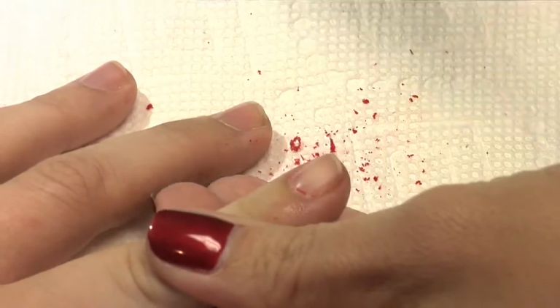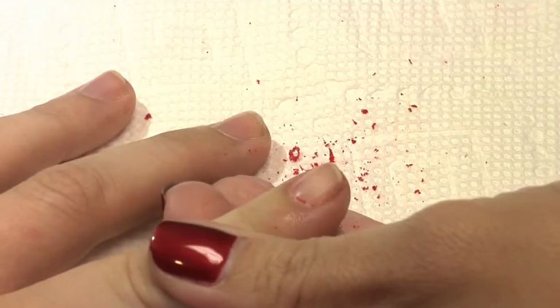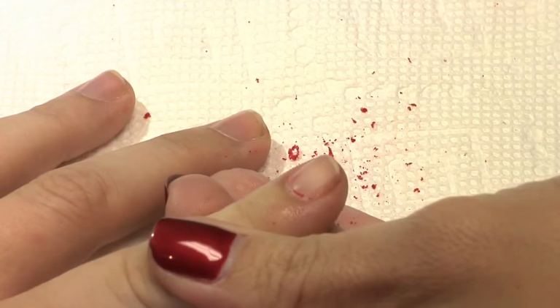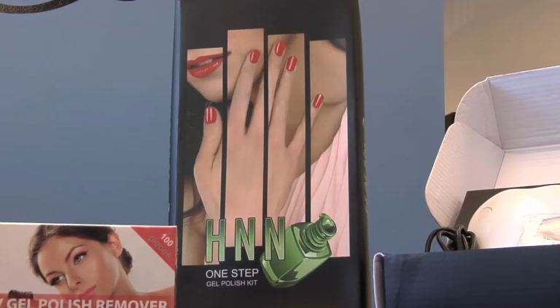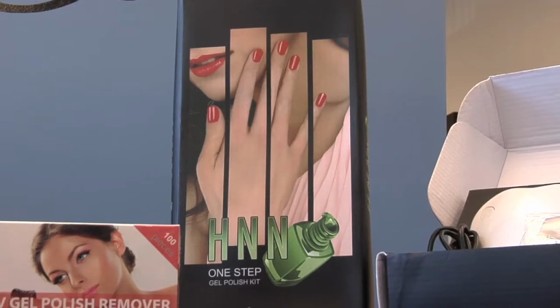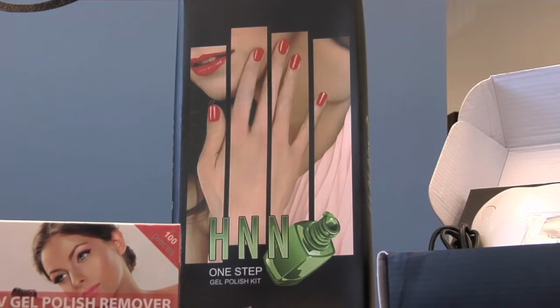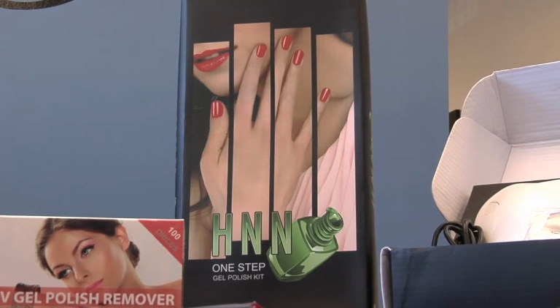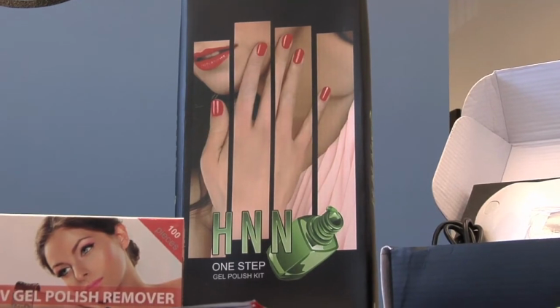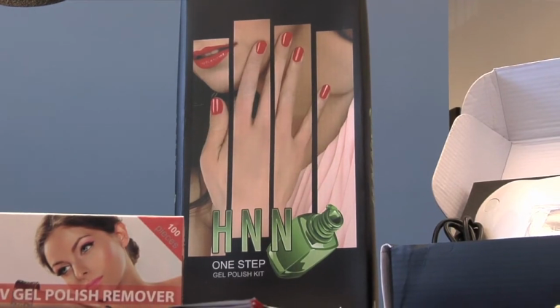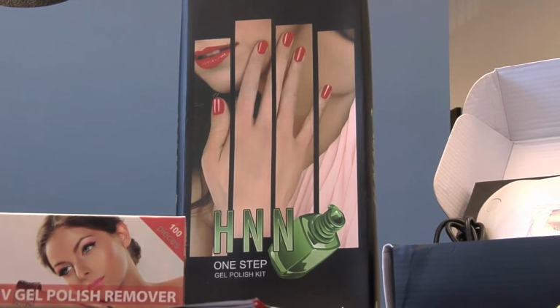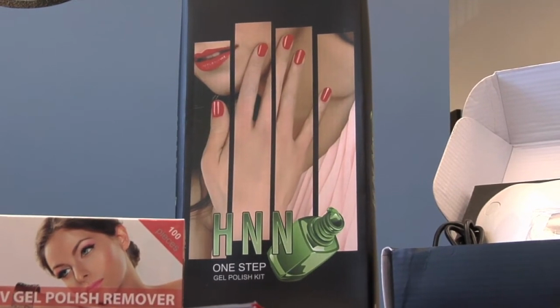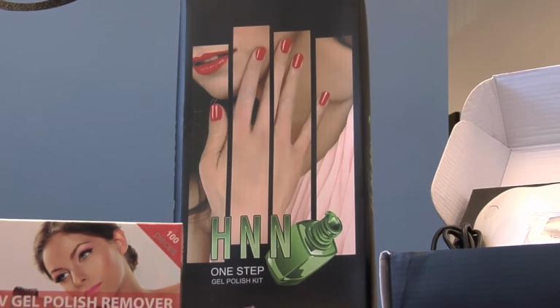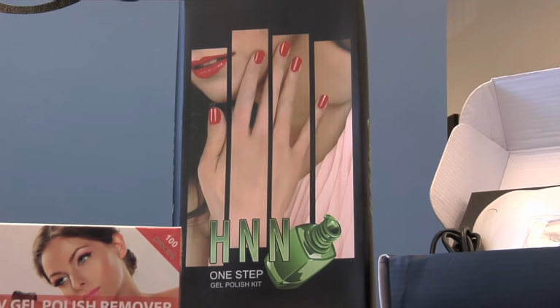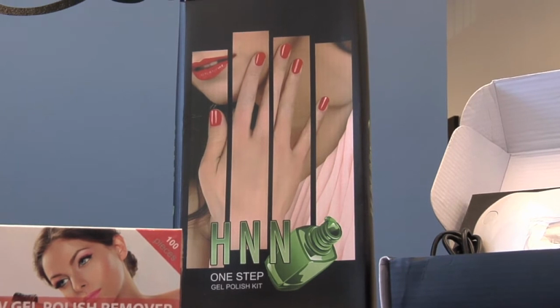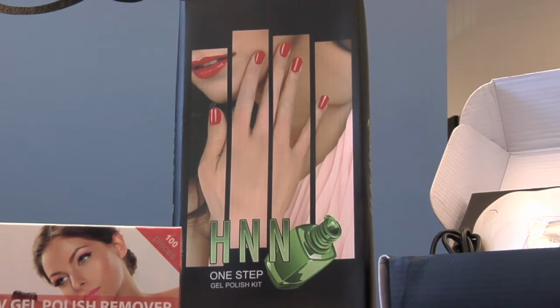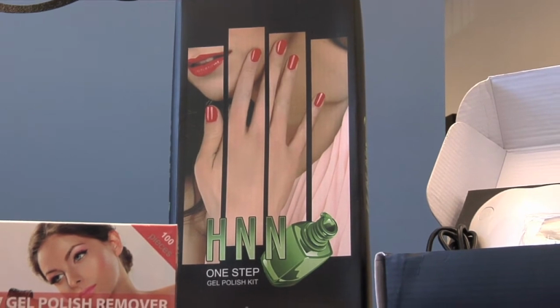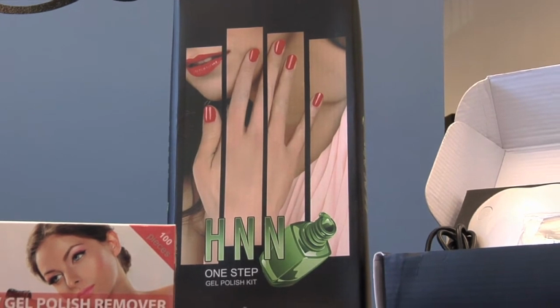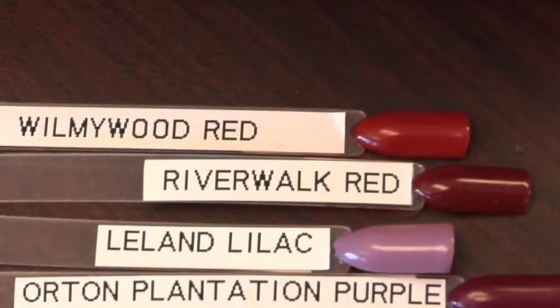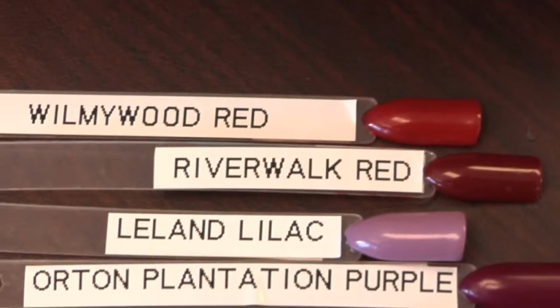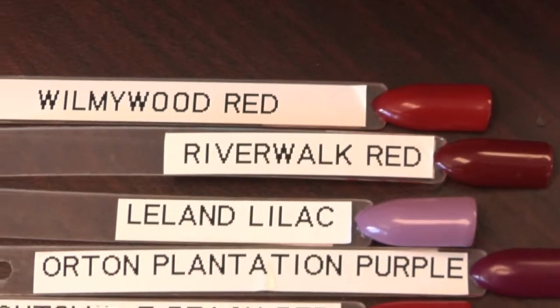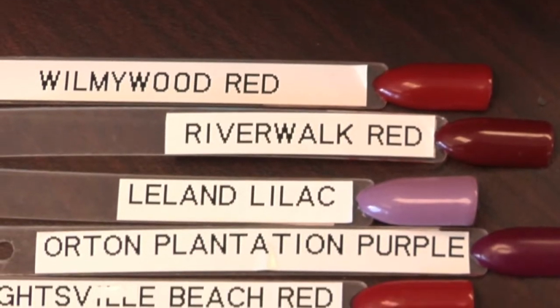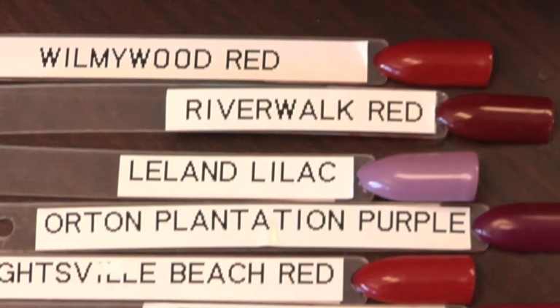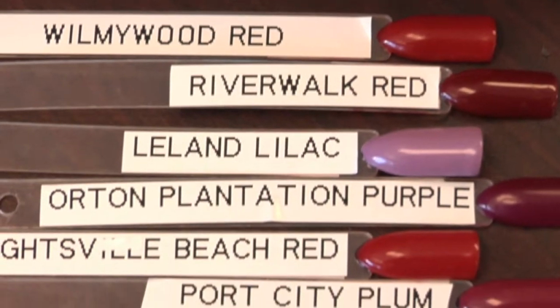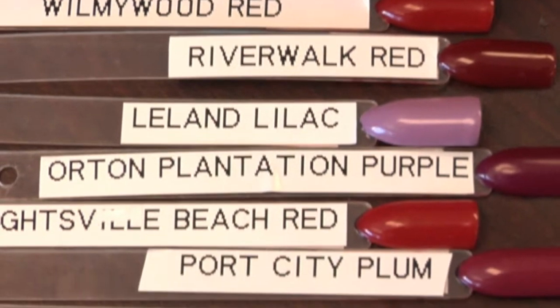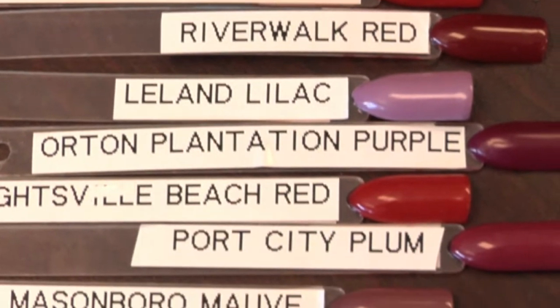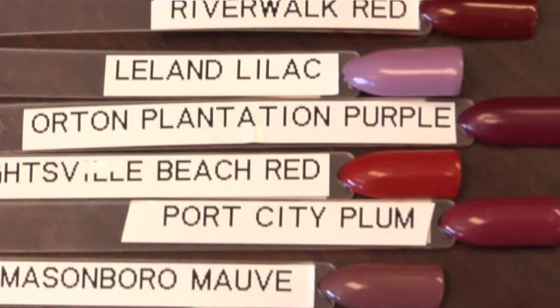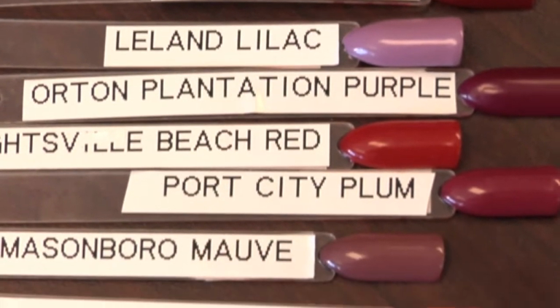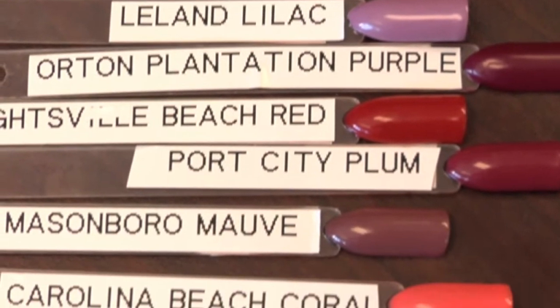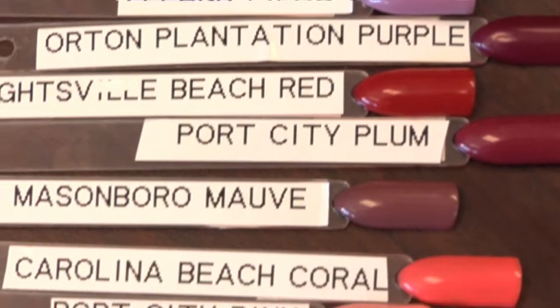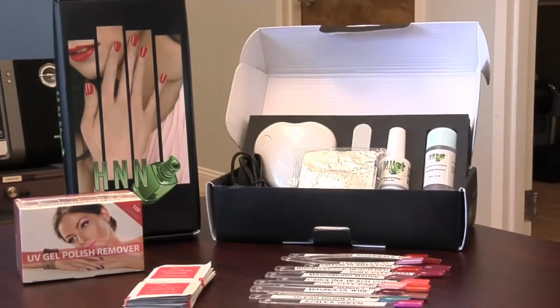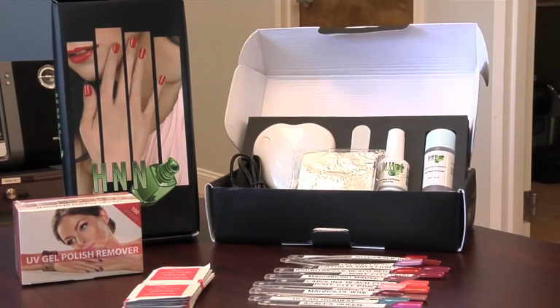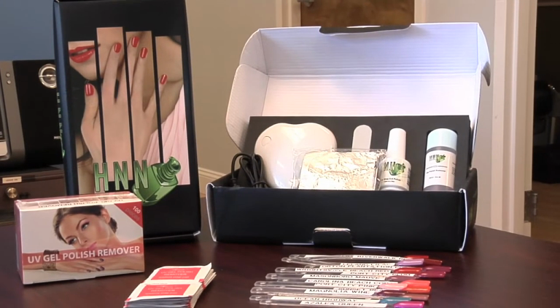Our products can be found at HealthyNaturalNails.com, where you can also find troubleshooting advice and nail care articles.